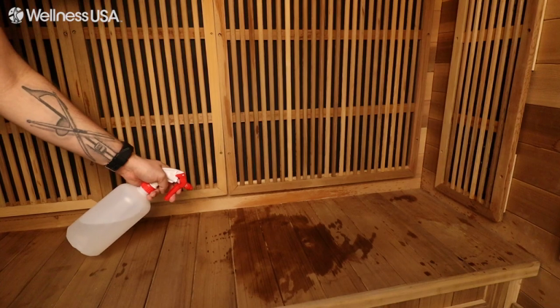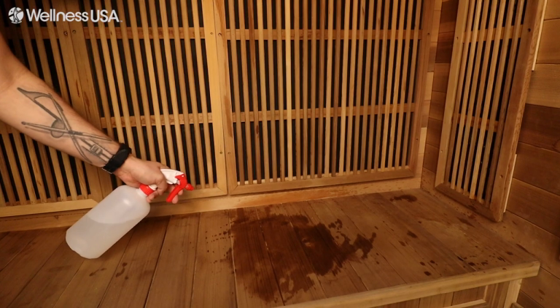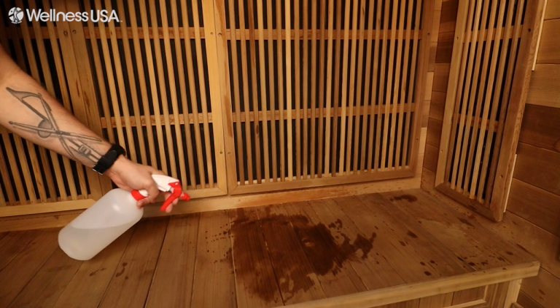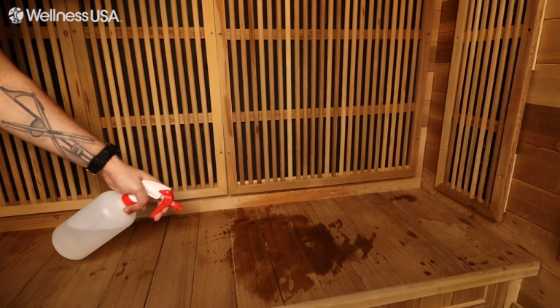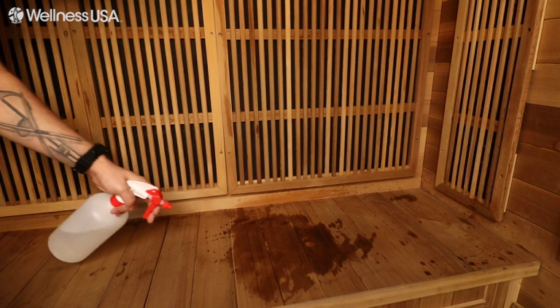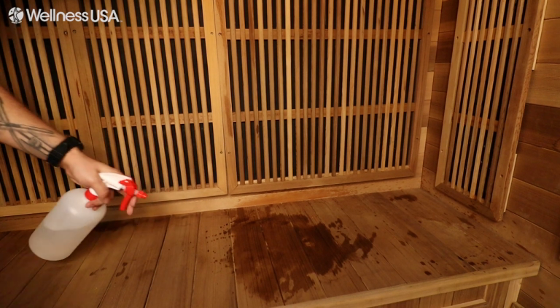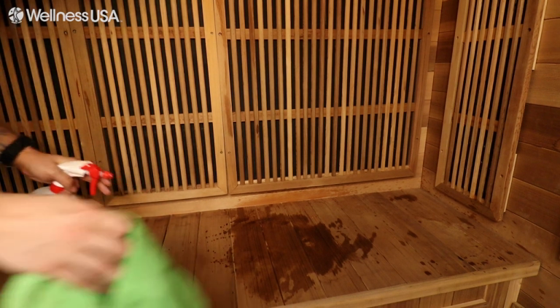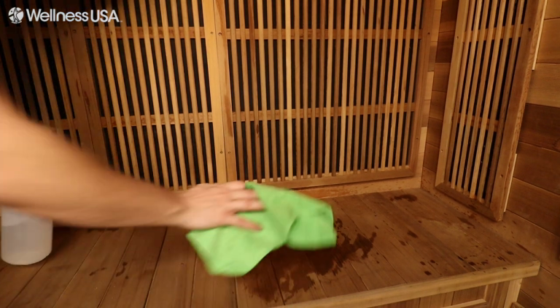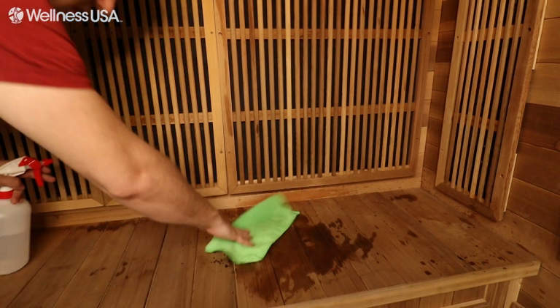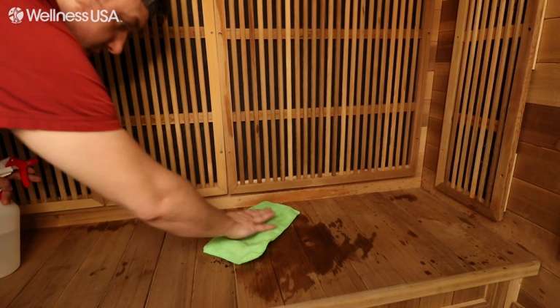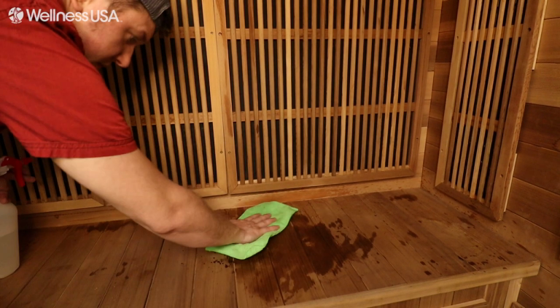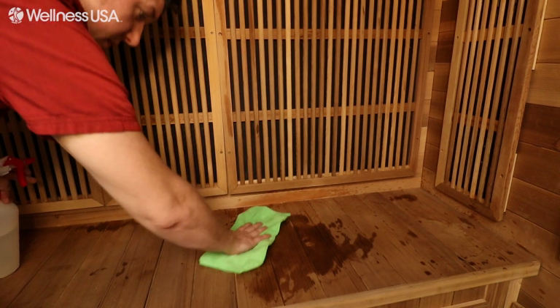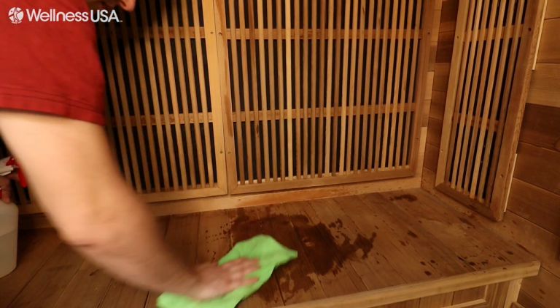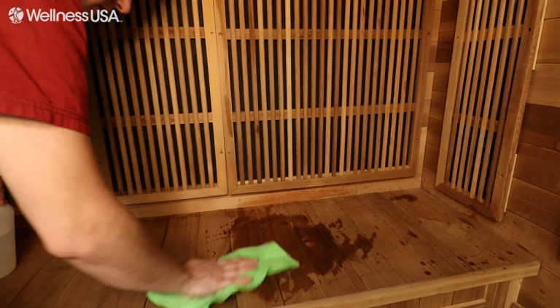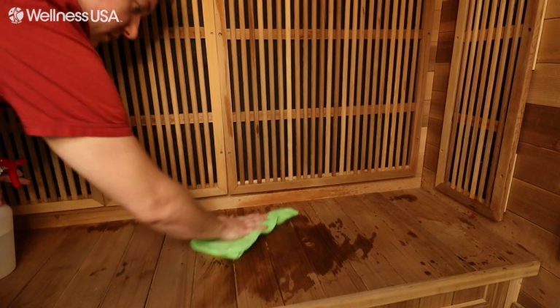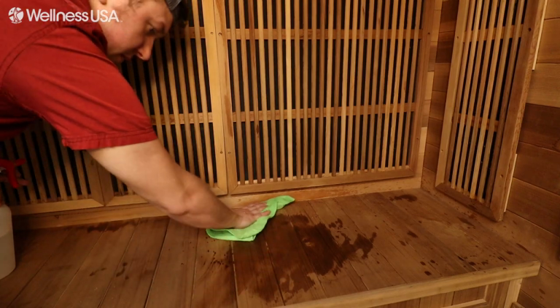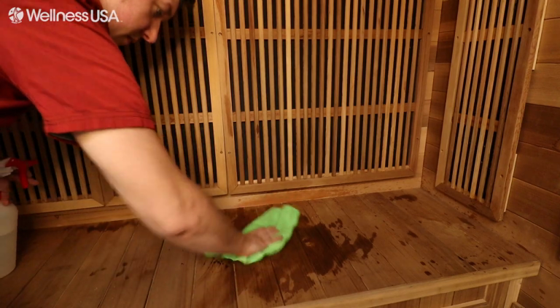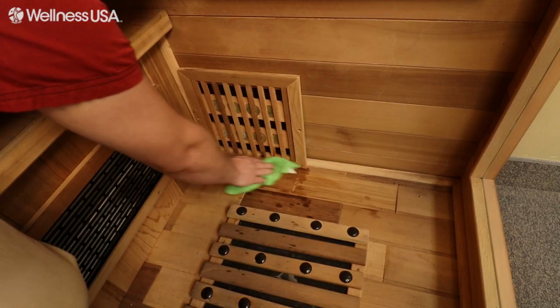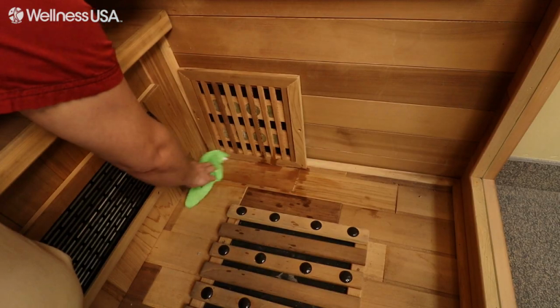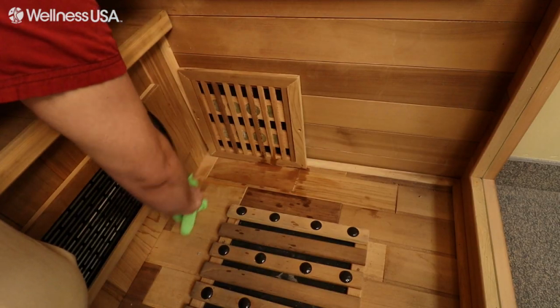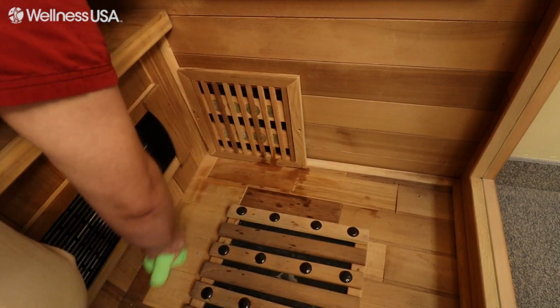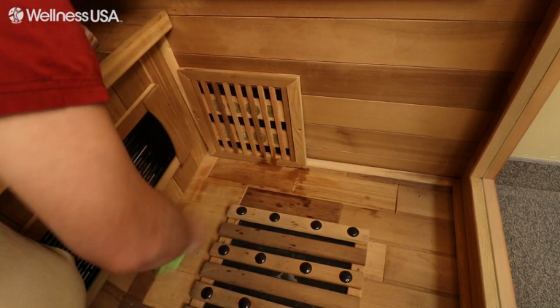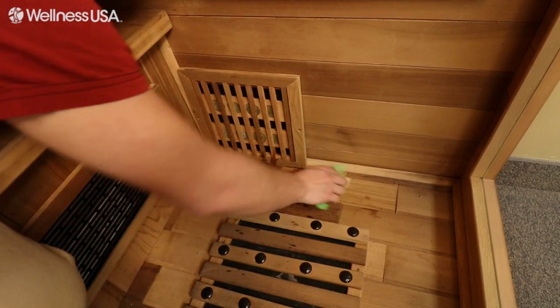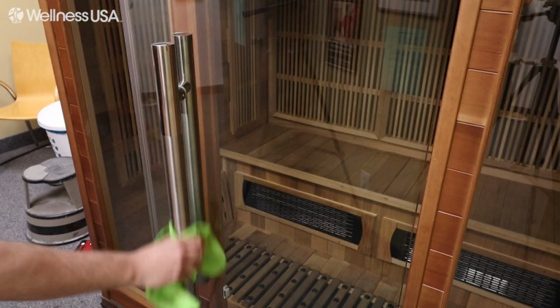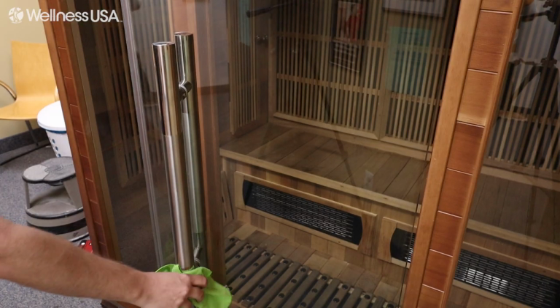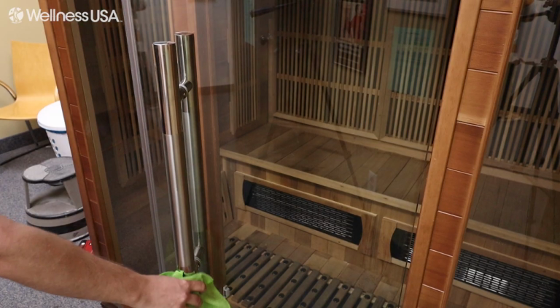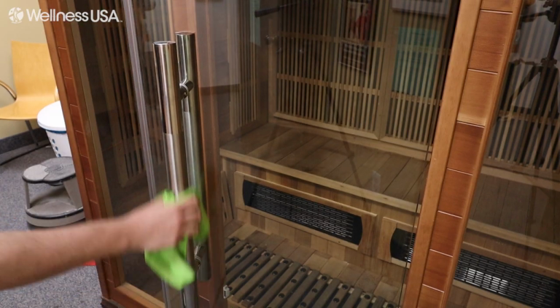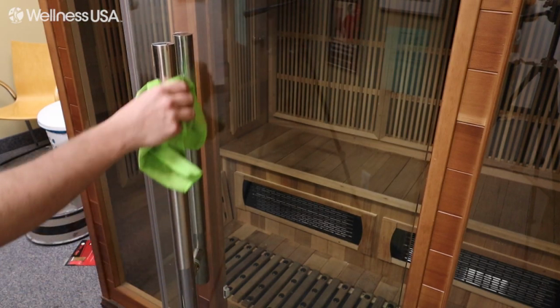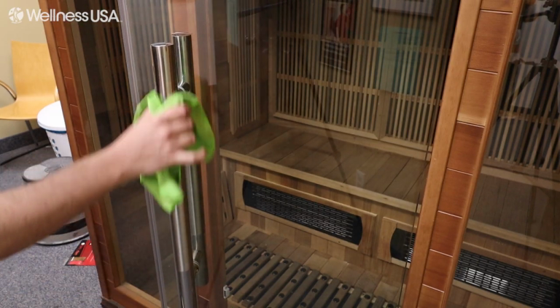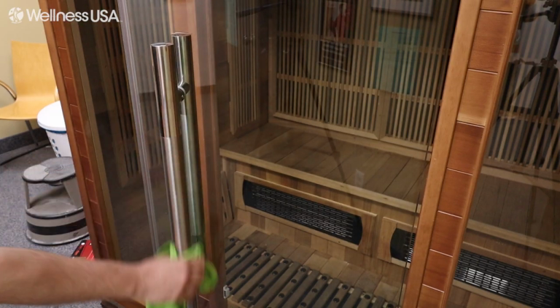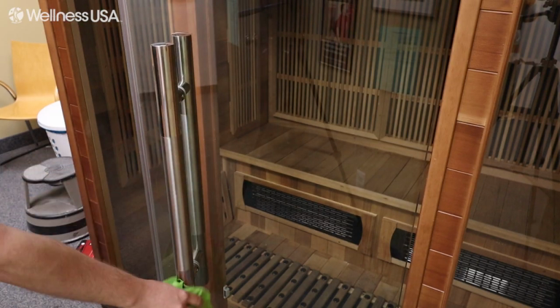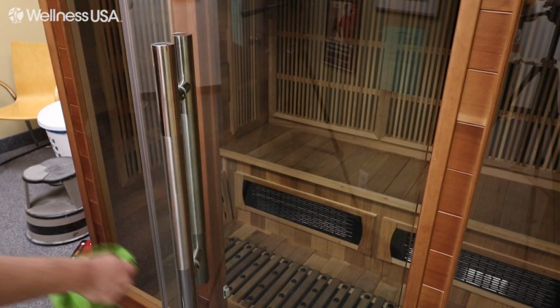After each sauna session, be sure to wipe down the bench, floor, and door handle of the sauna with the cleaning solution, using a microfiber cloth or towel.